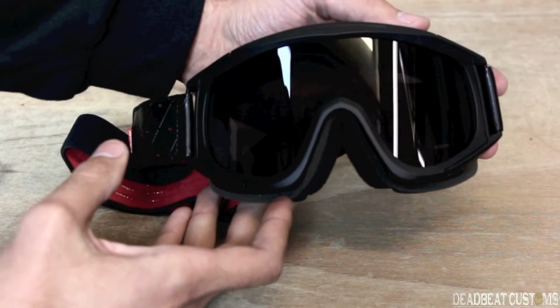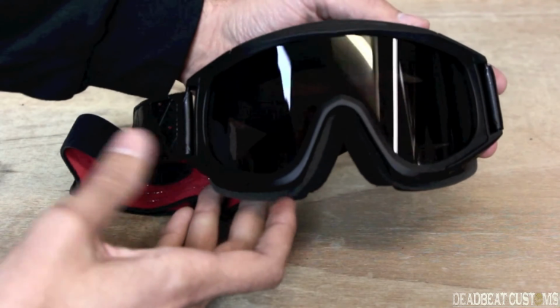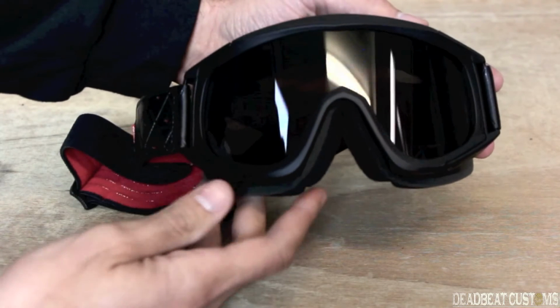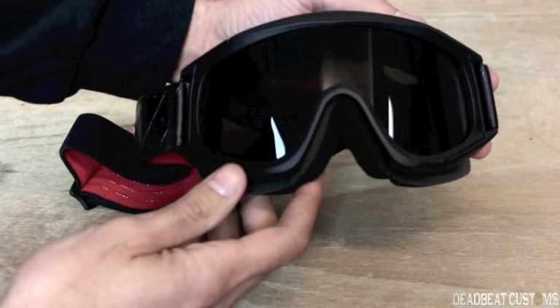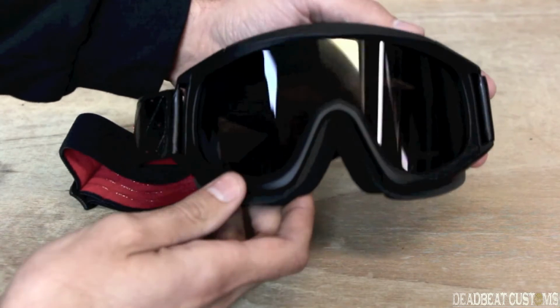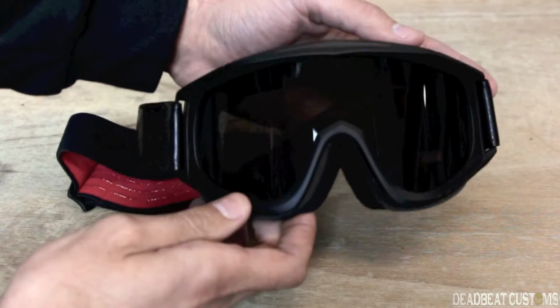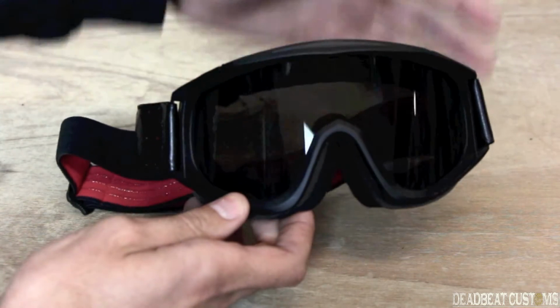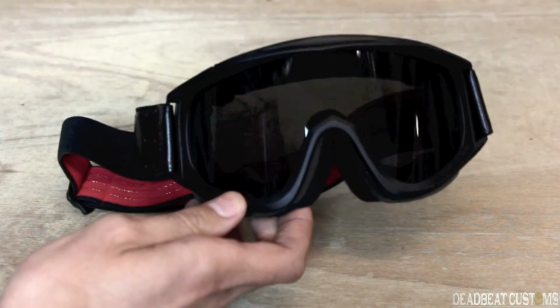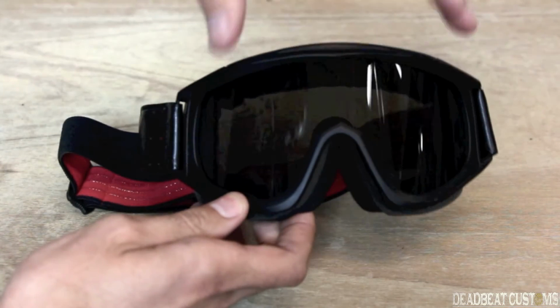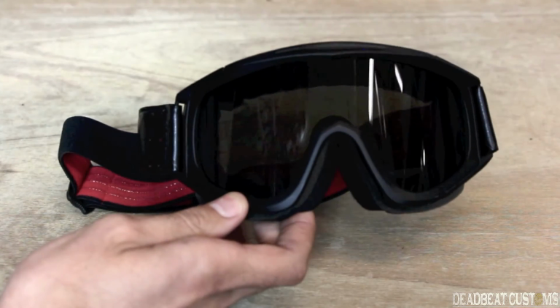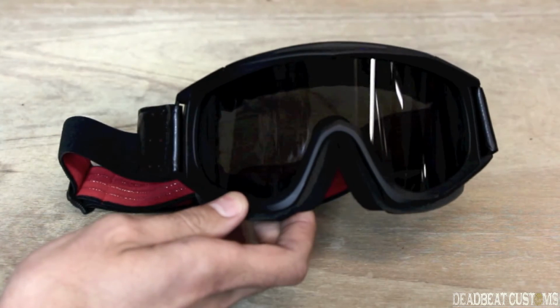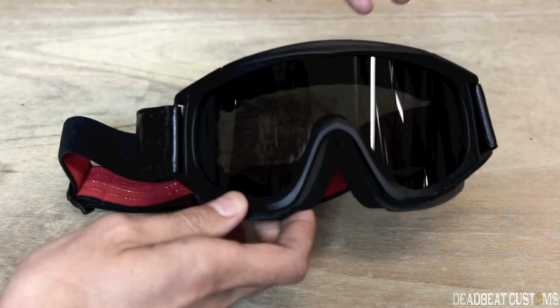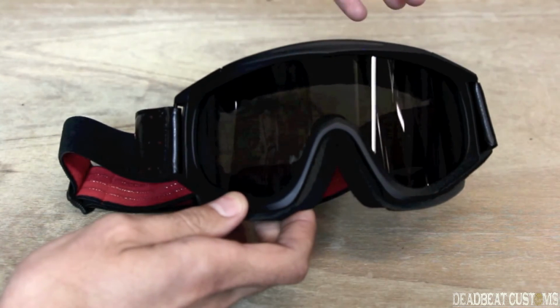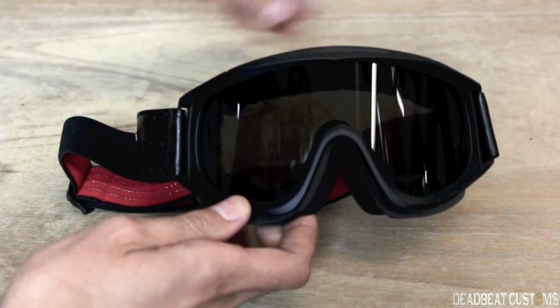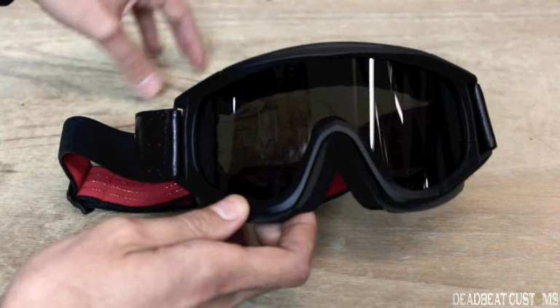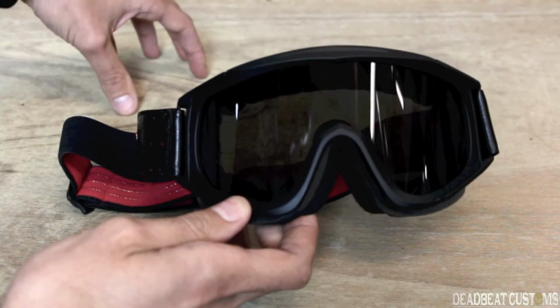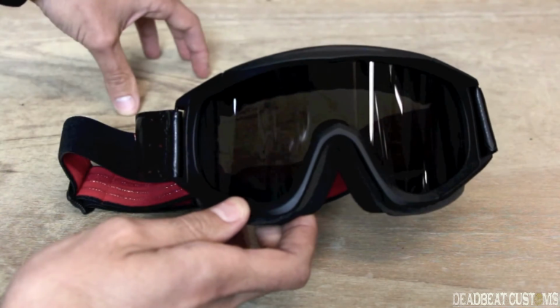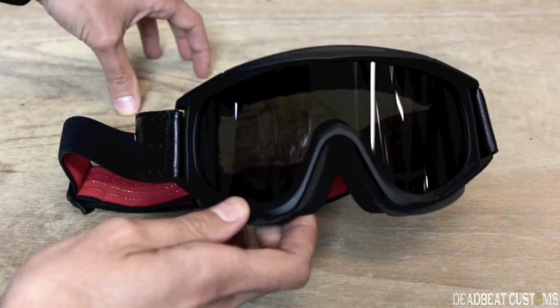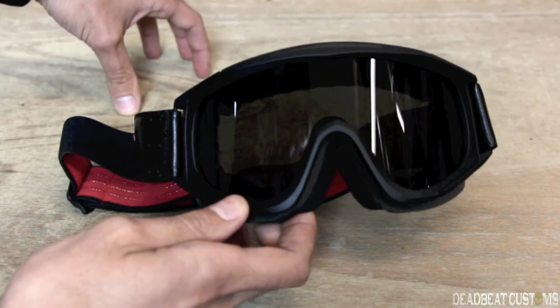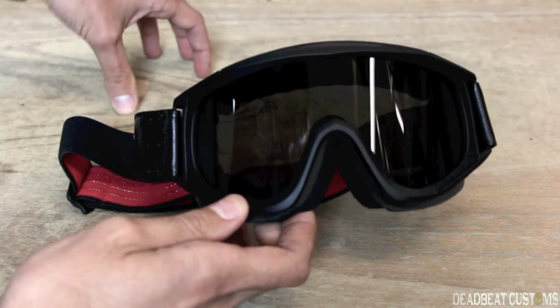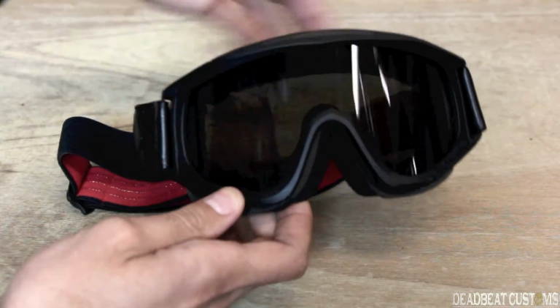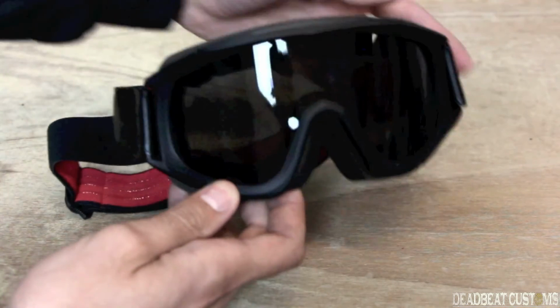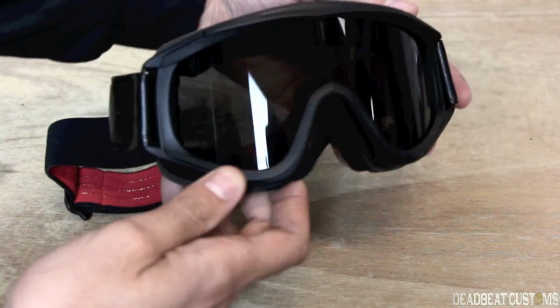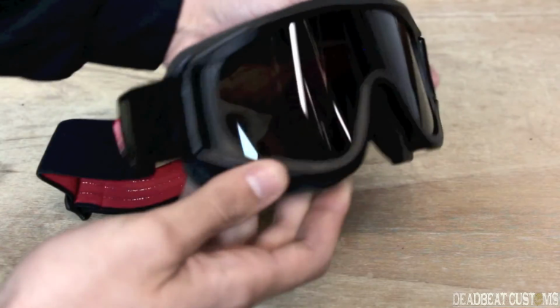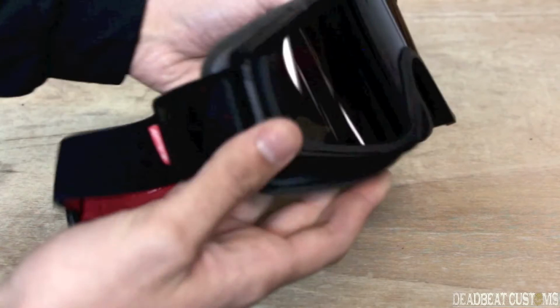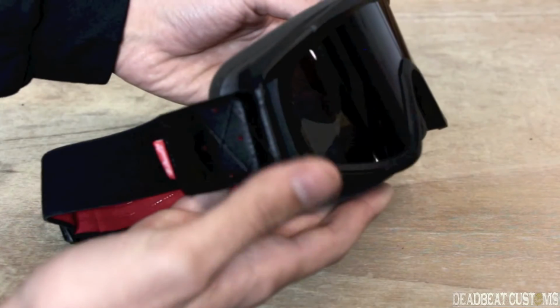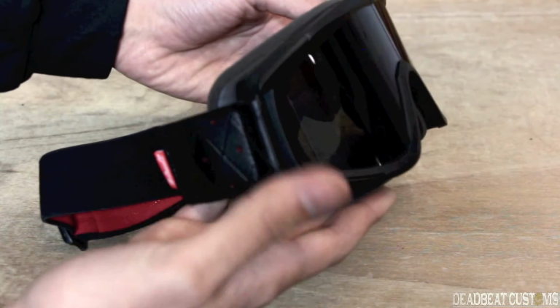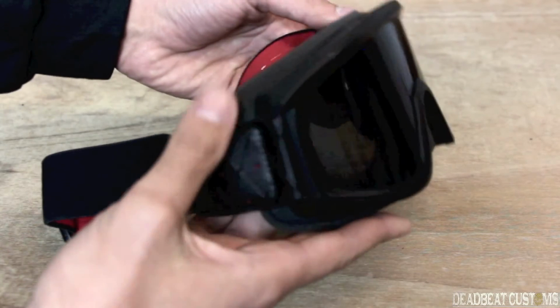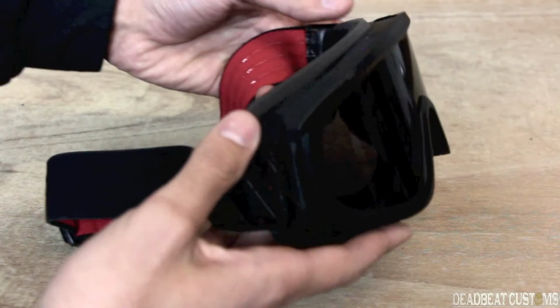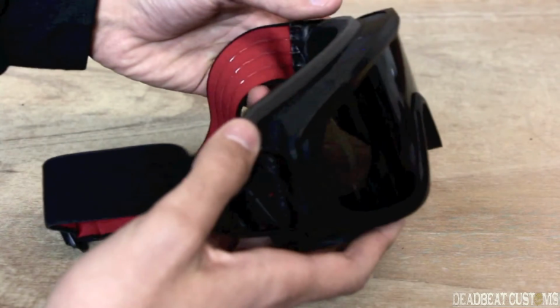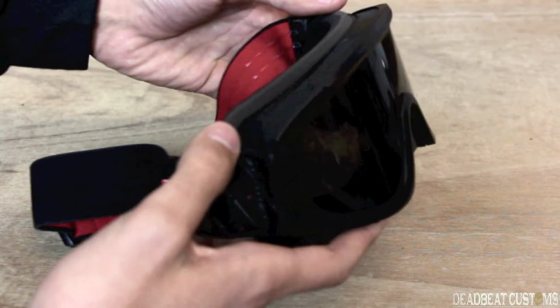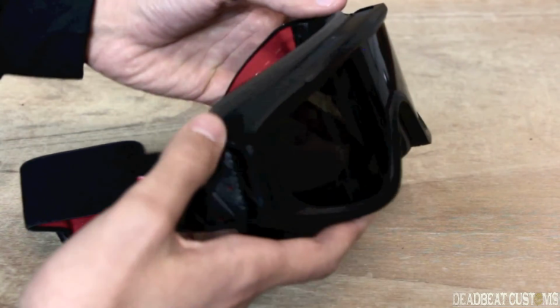They are also shadow resistant. This is basically like an MX-style goggle from Bitwell Inc.